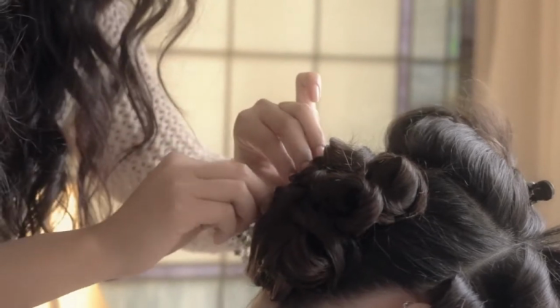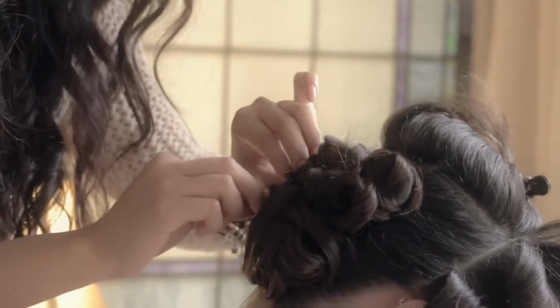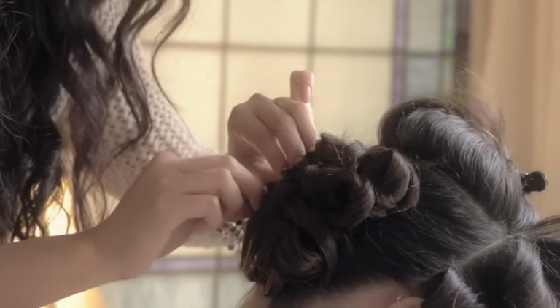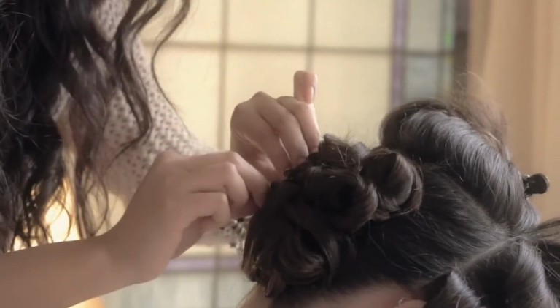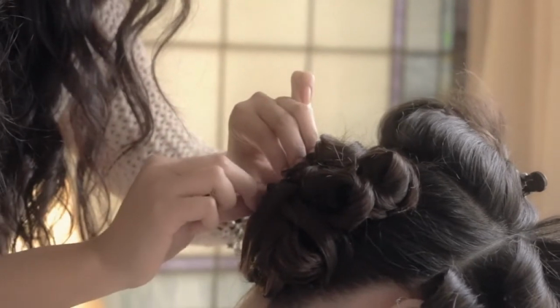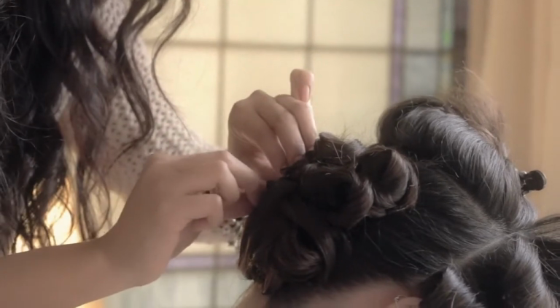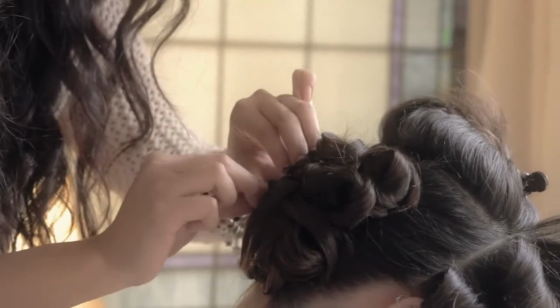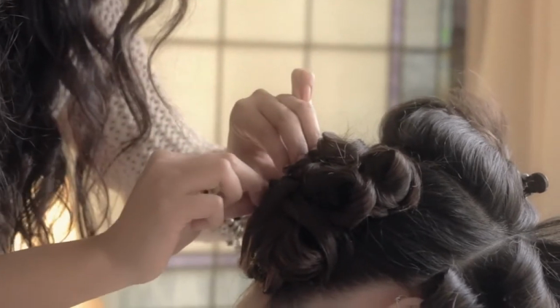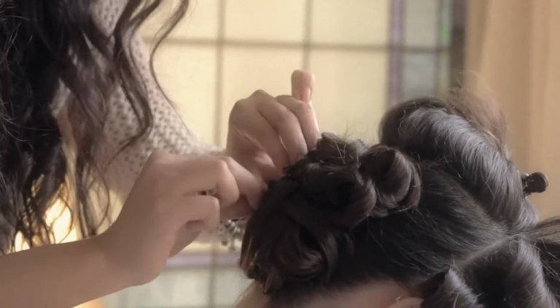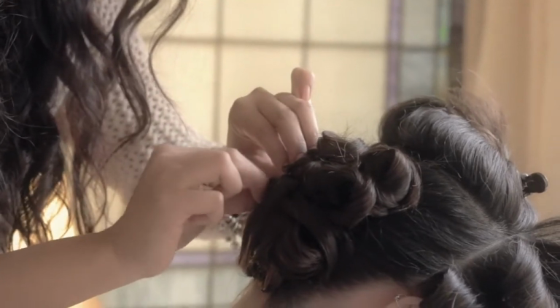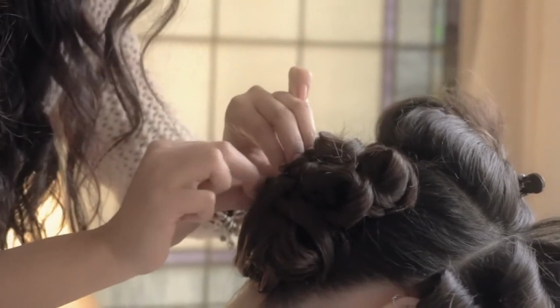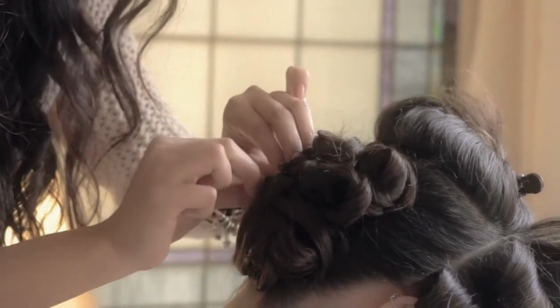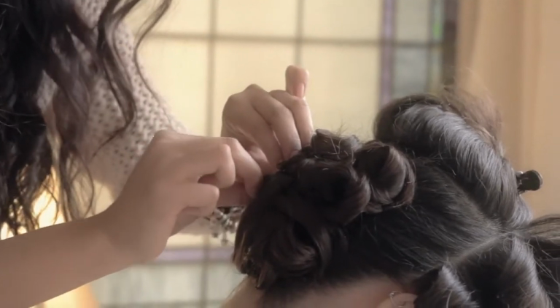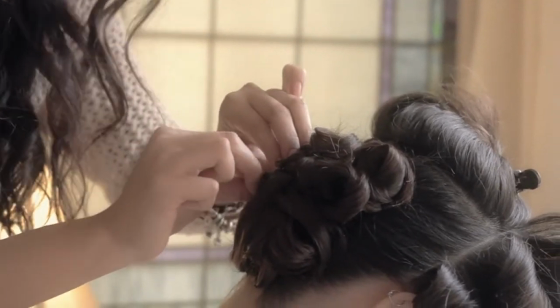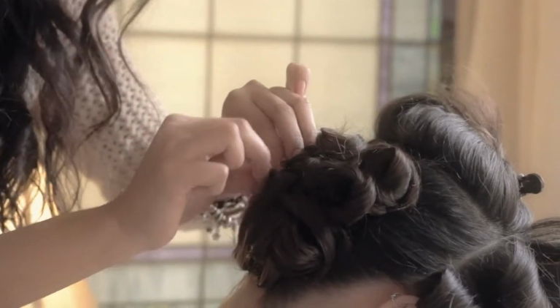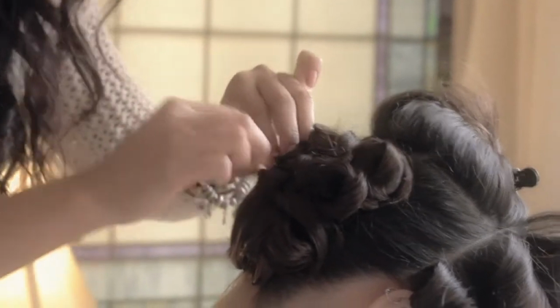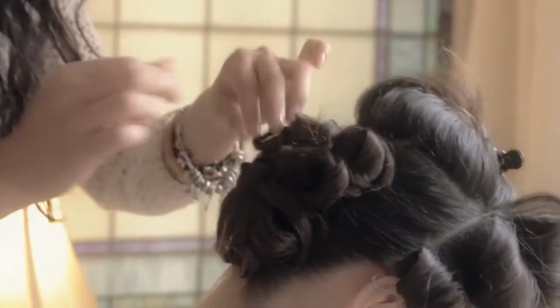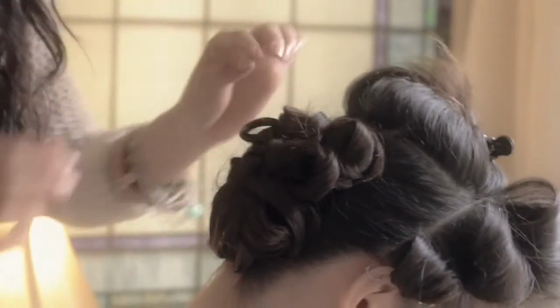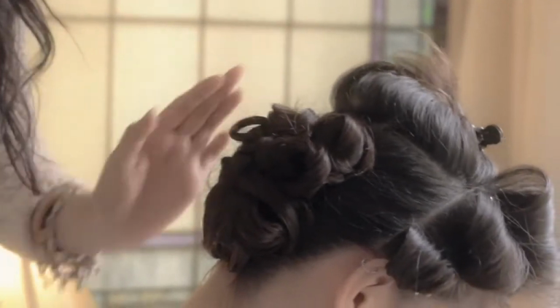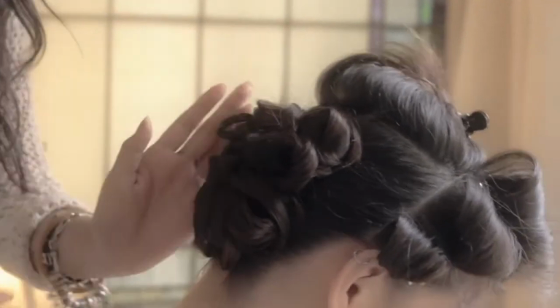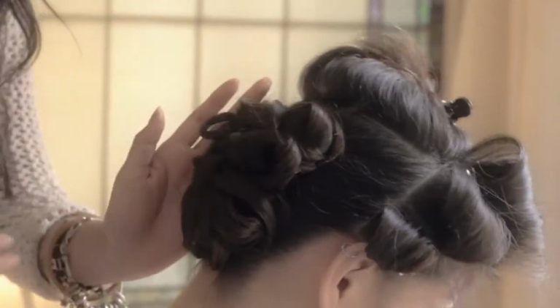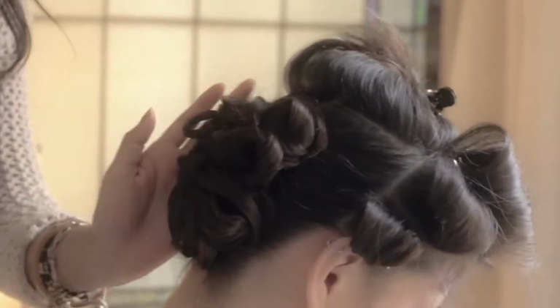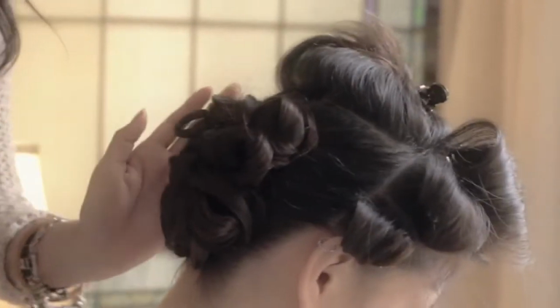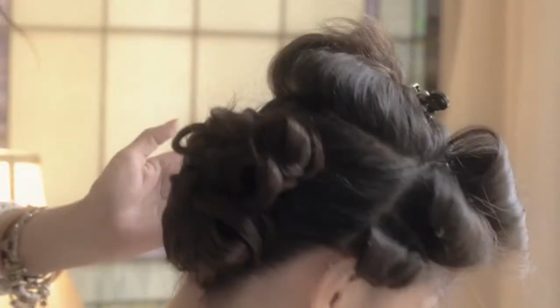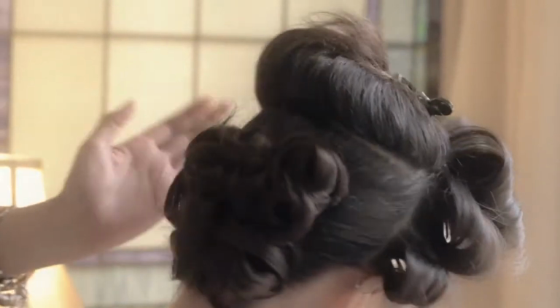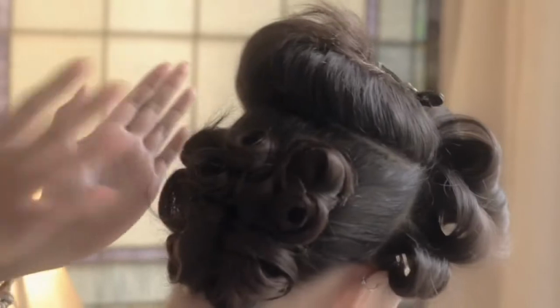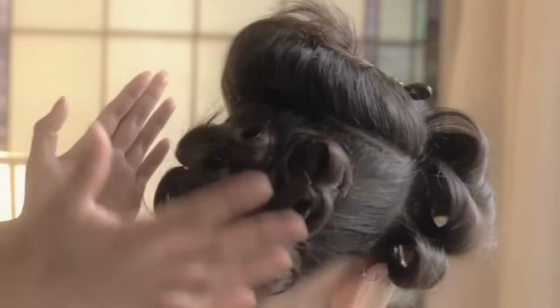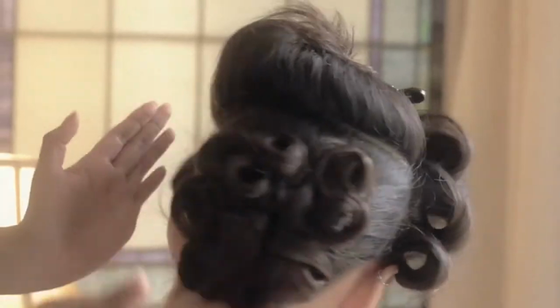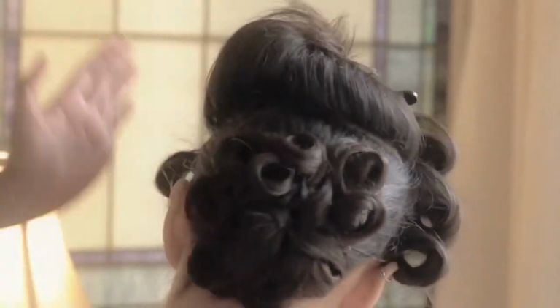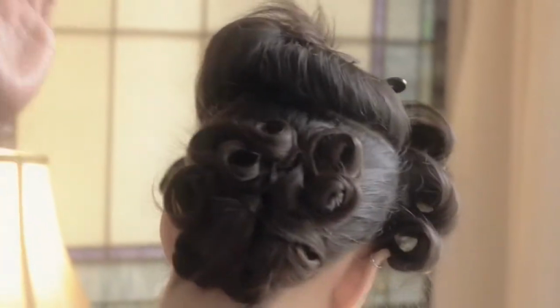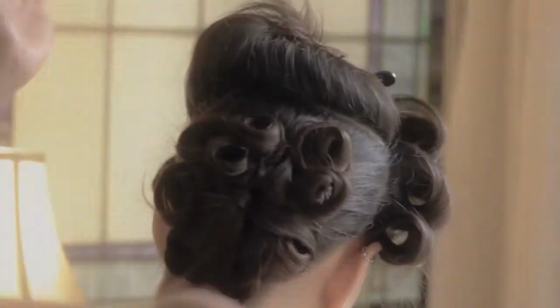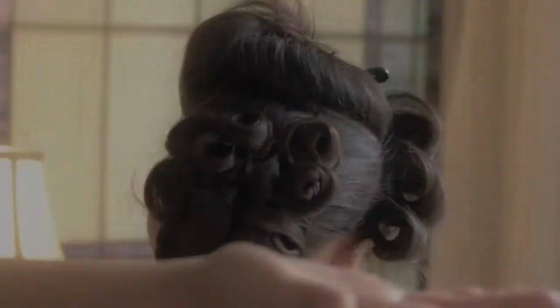Look beautiful. Okay, so there we have our bun. Tada!